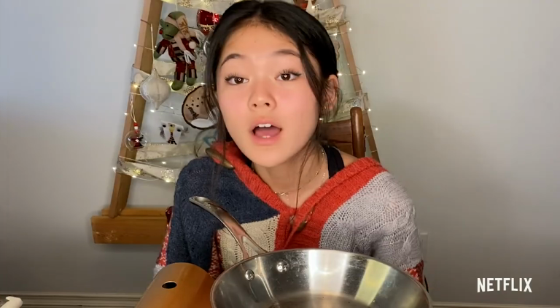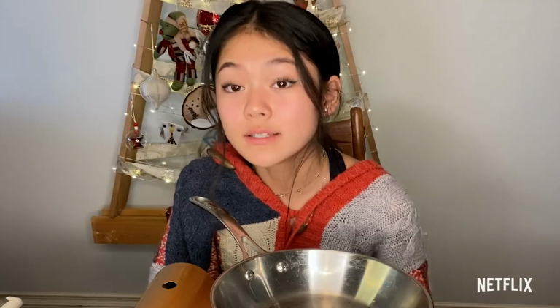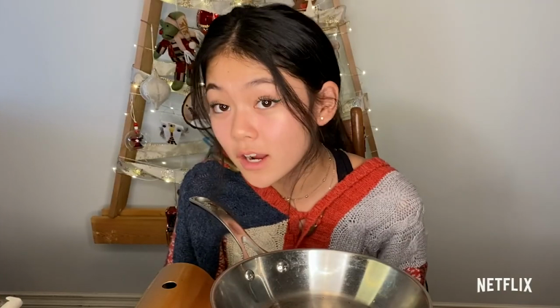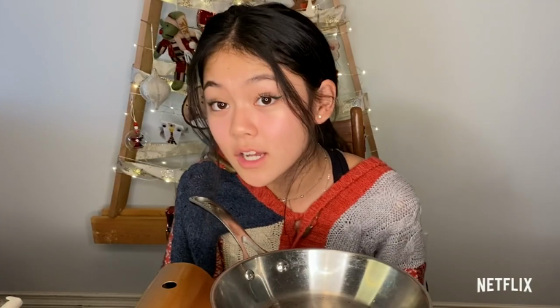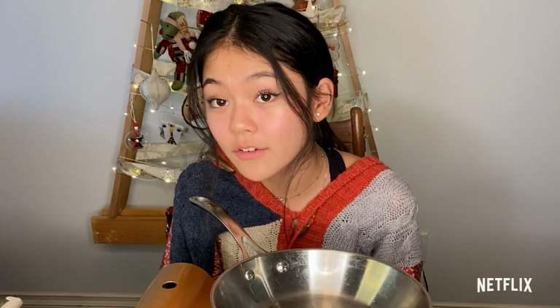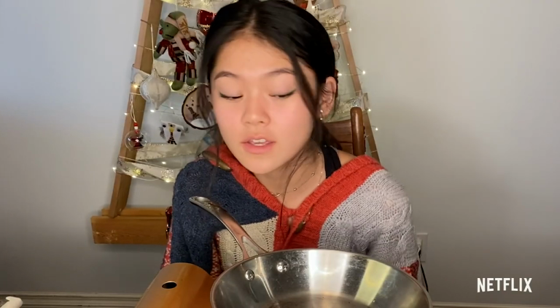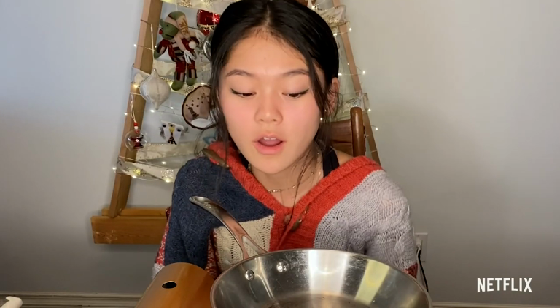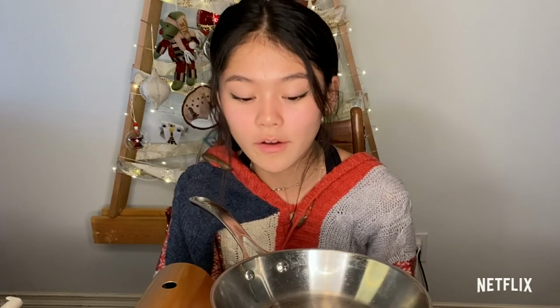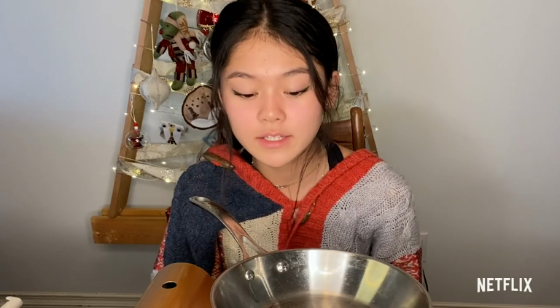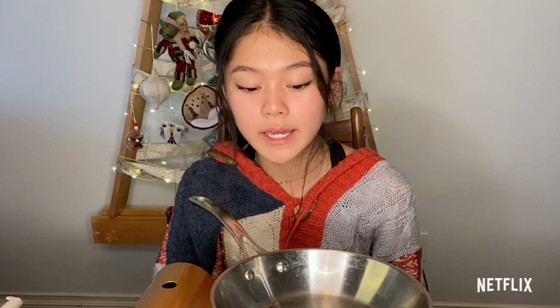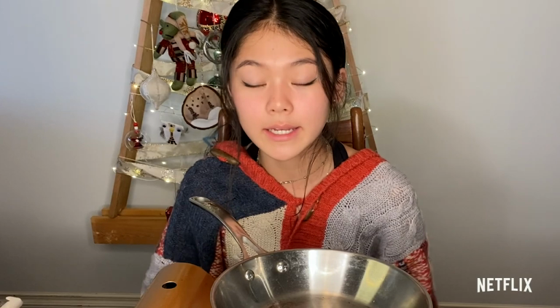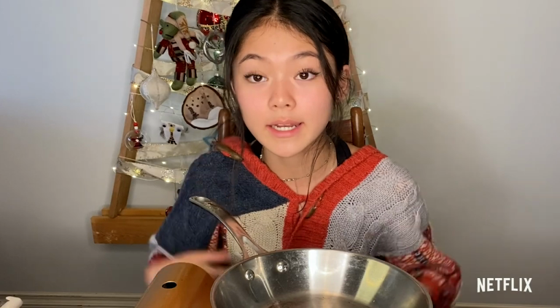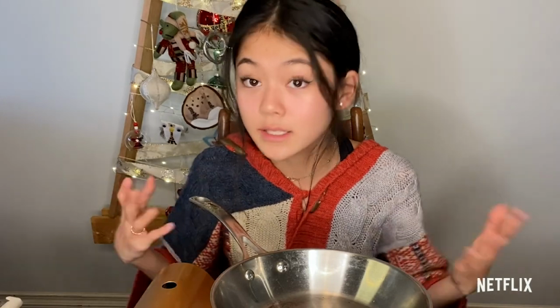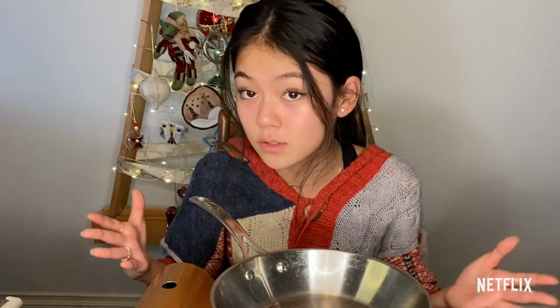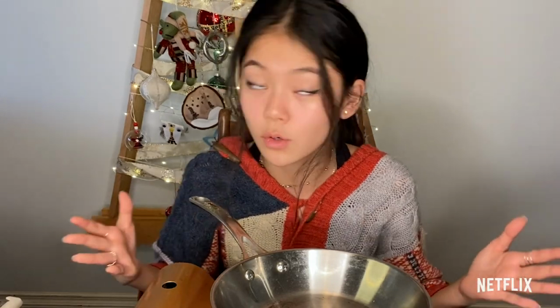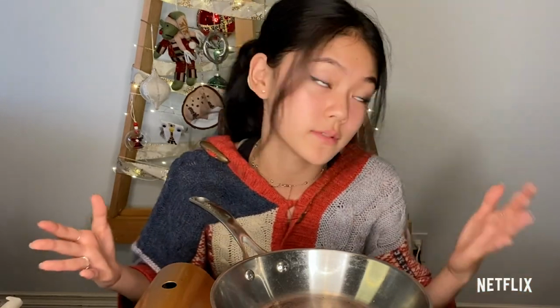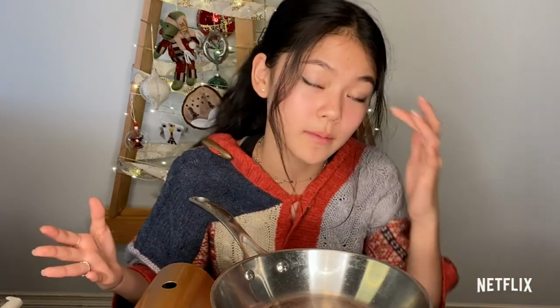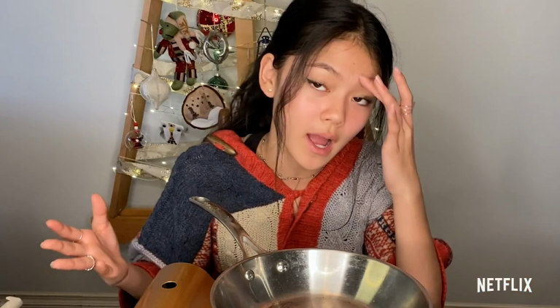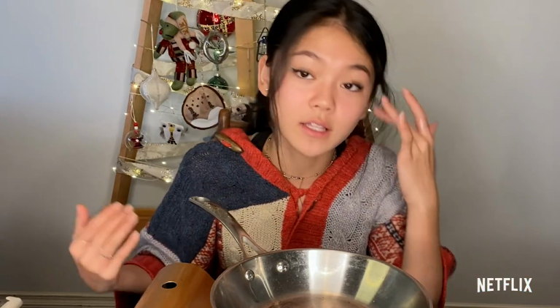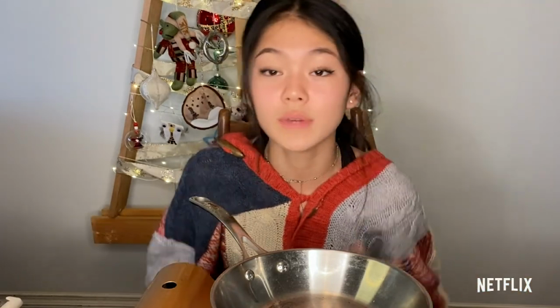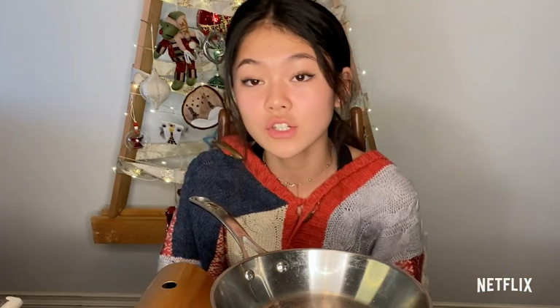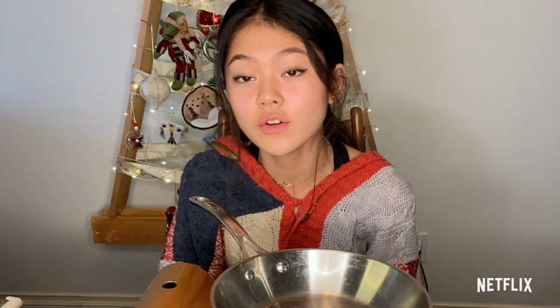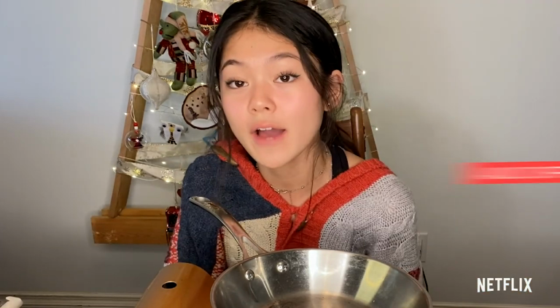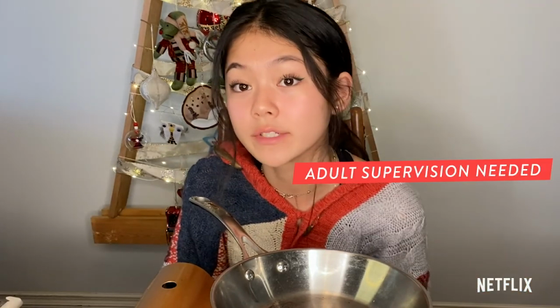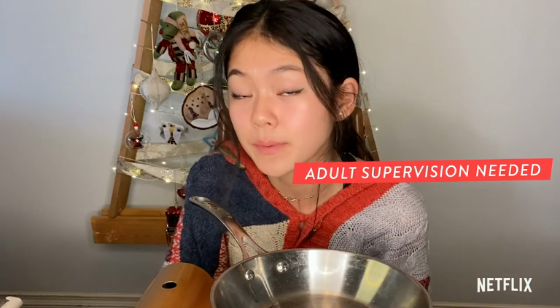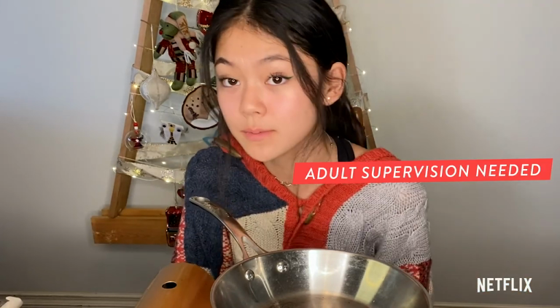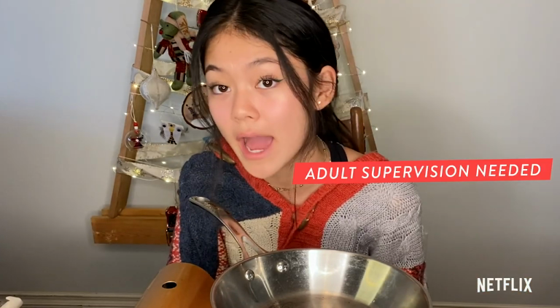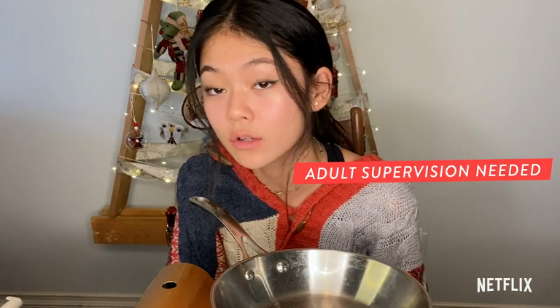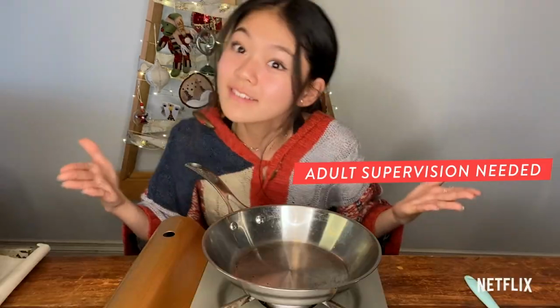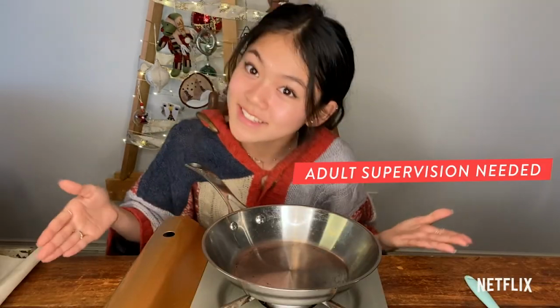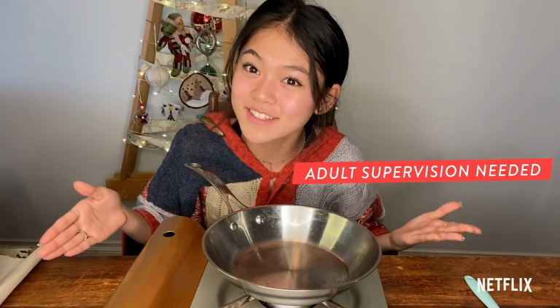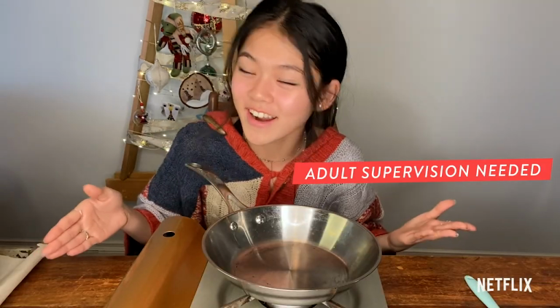To make our toffee, you're going to need a heat source of some kind, so make sure you have a responsible adult. Let's get started.